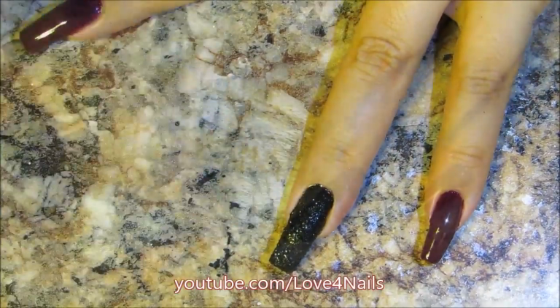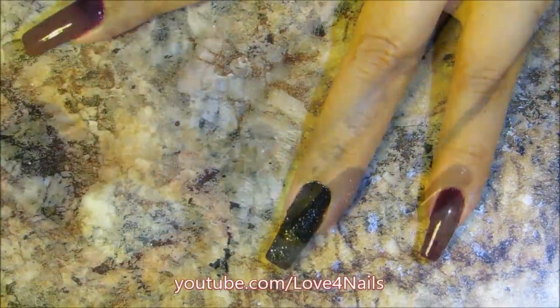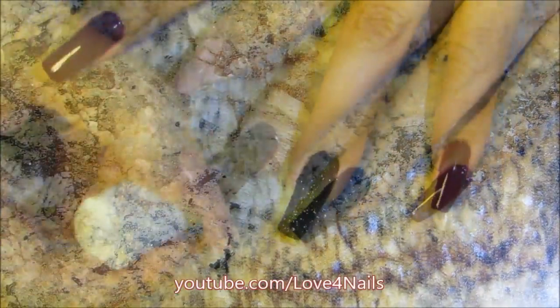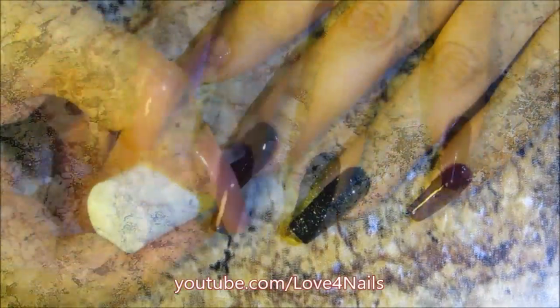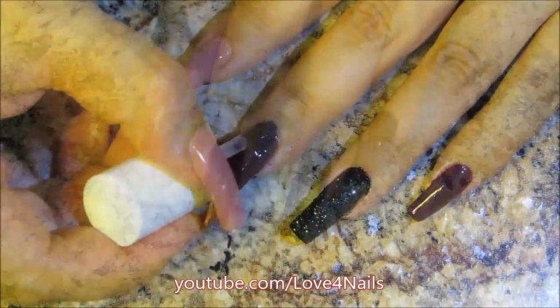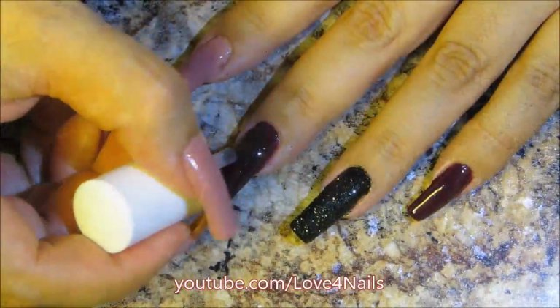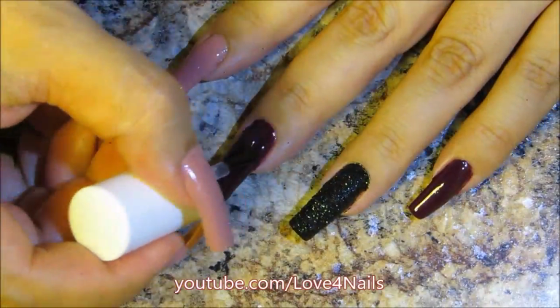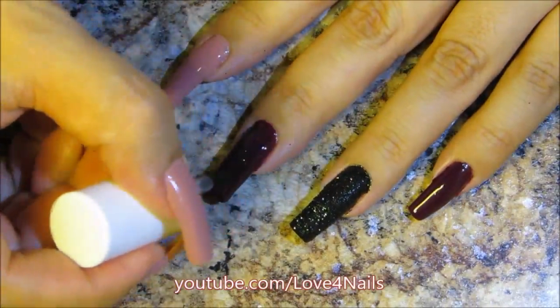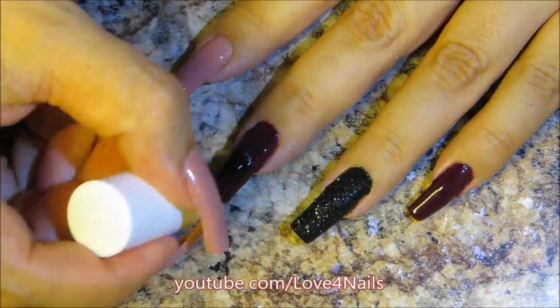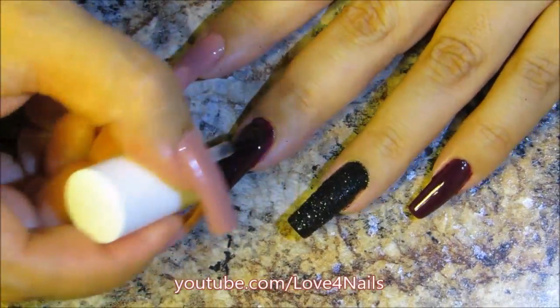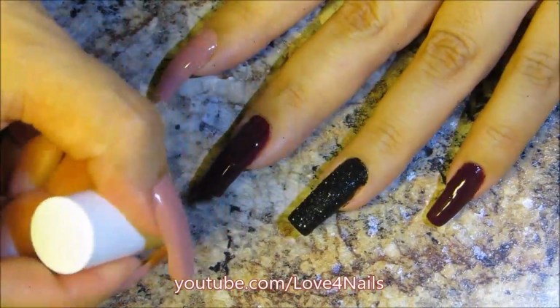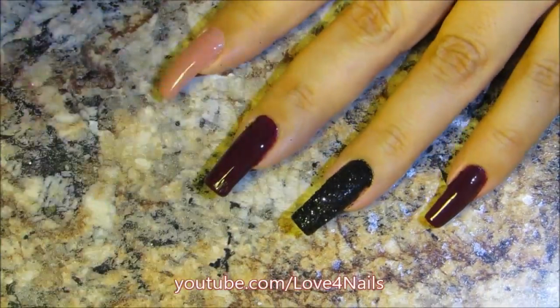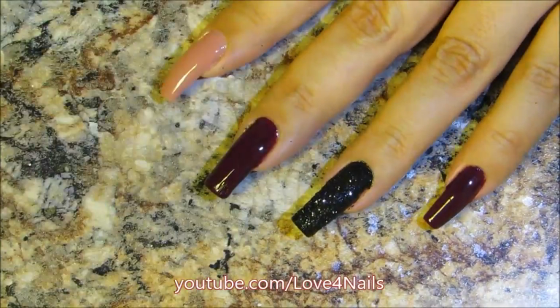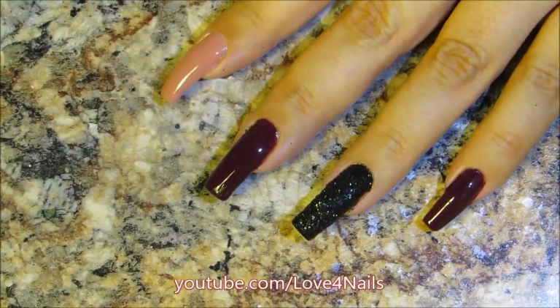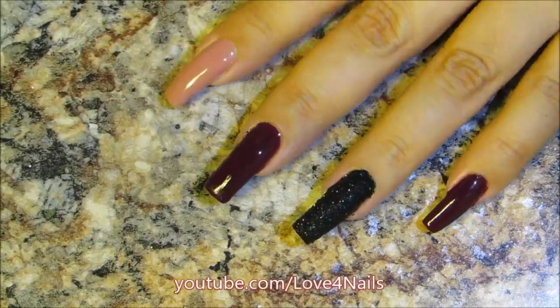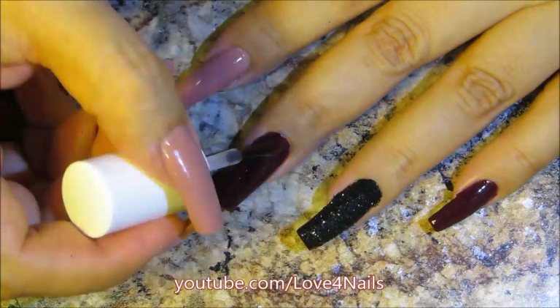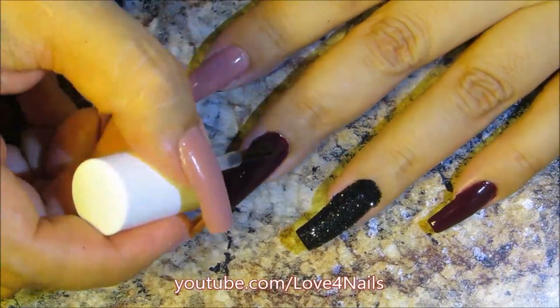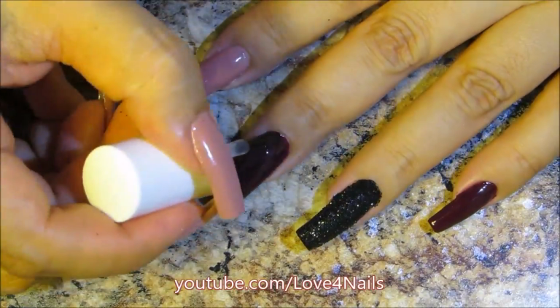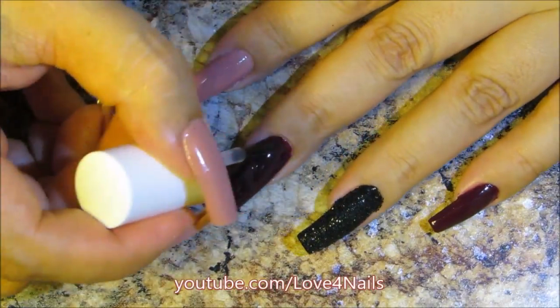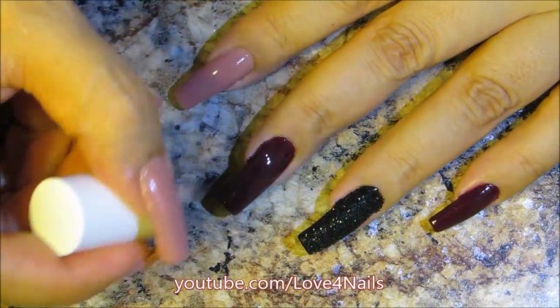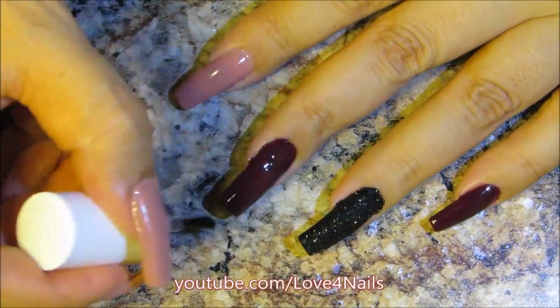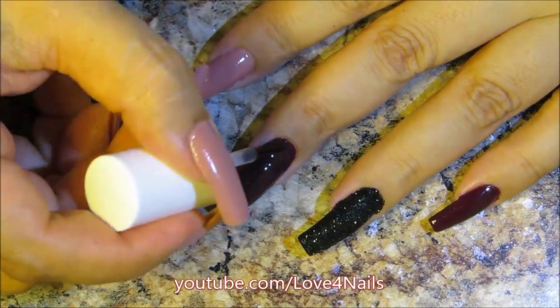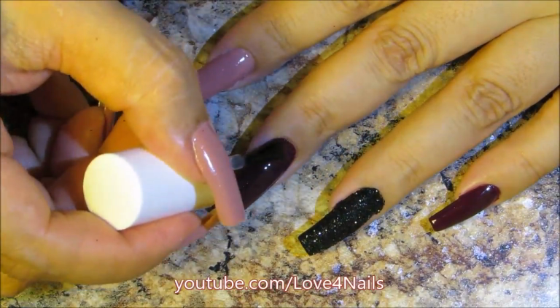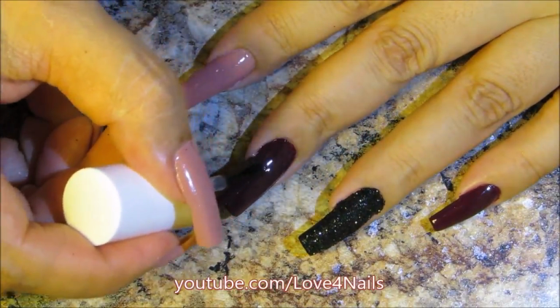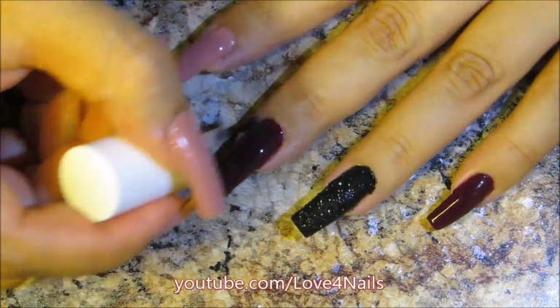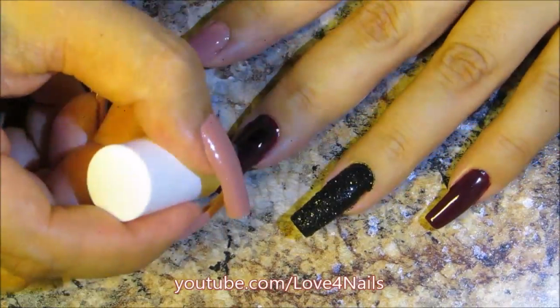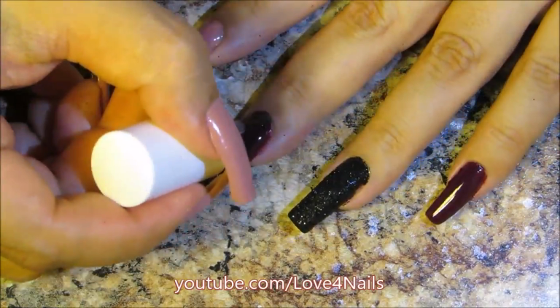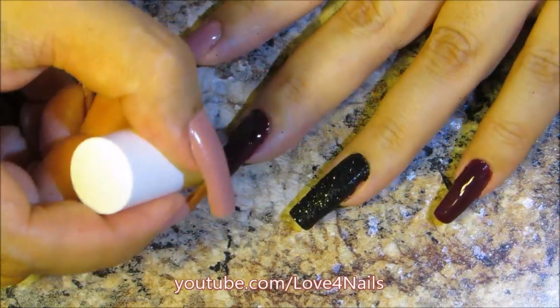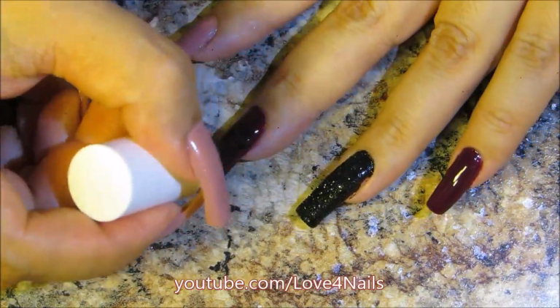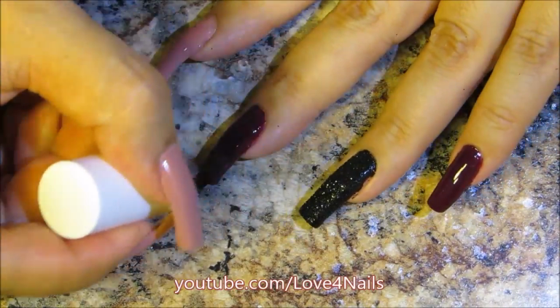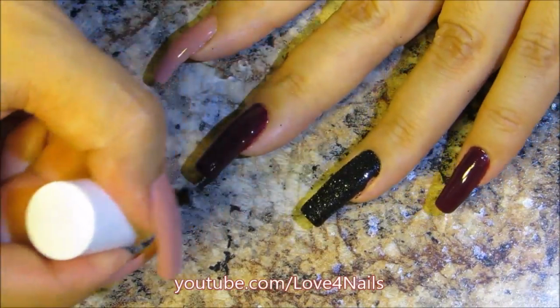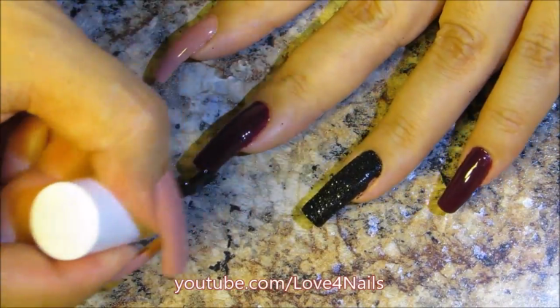For my burgundy fingernails I decided on a matte top coat. I'm using the Julie G Jessie's Girl brand.